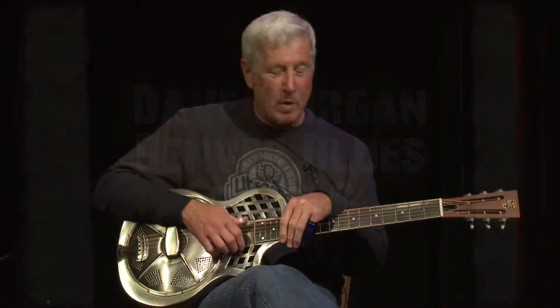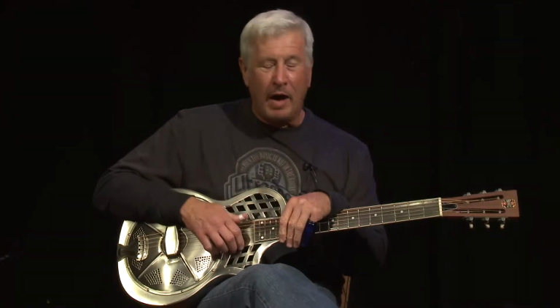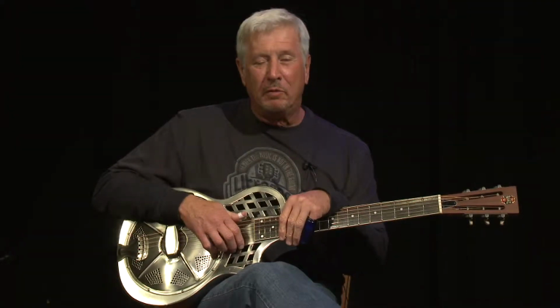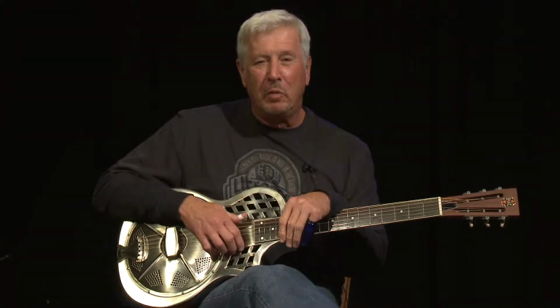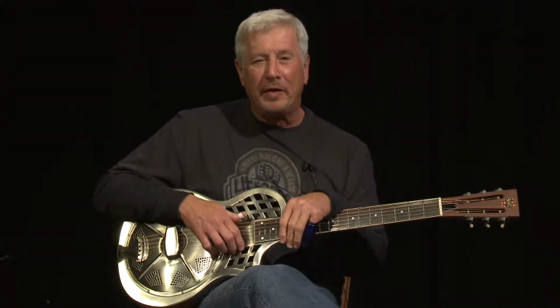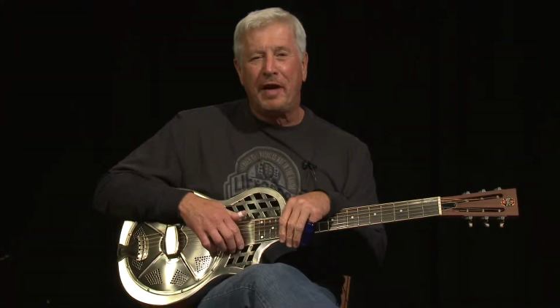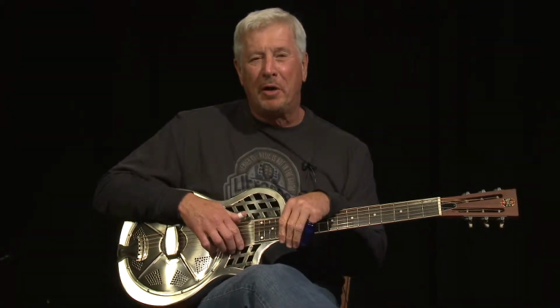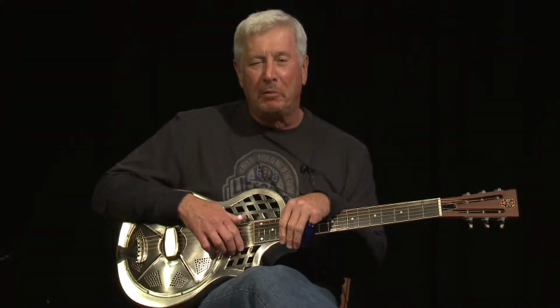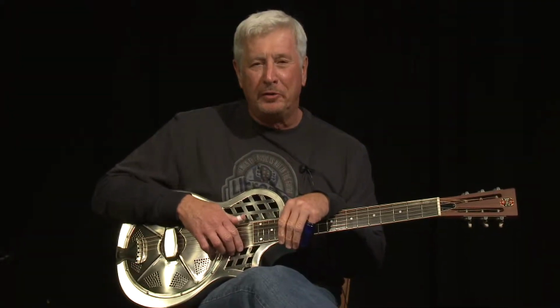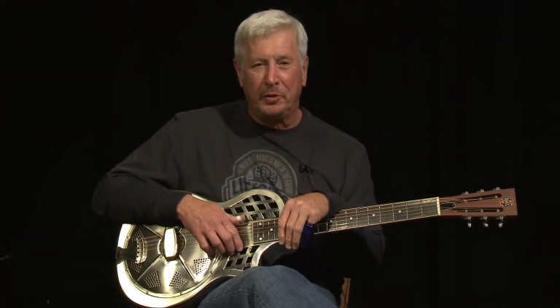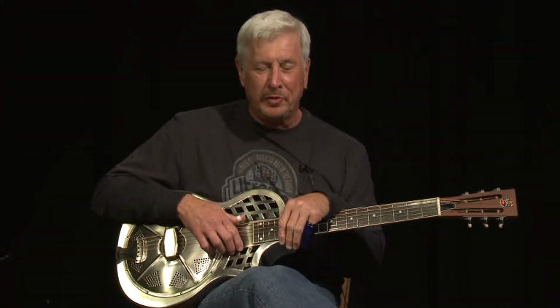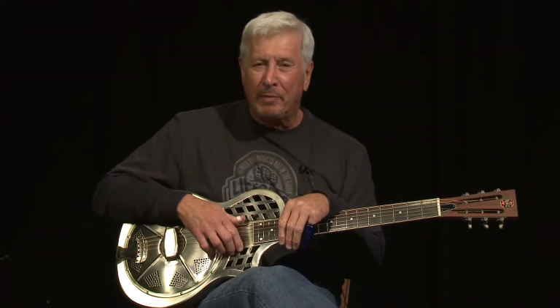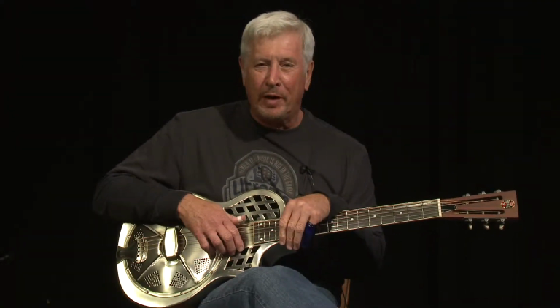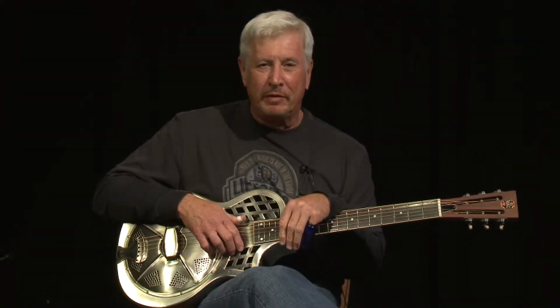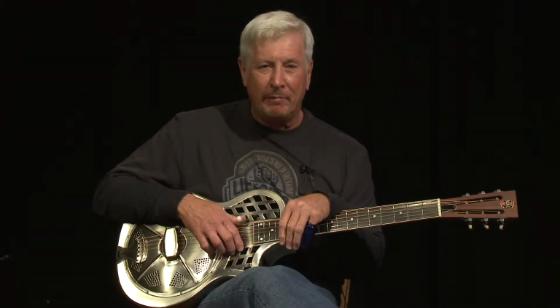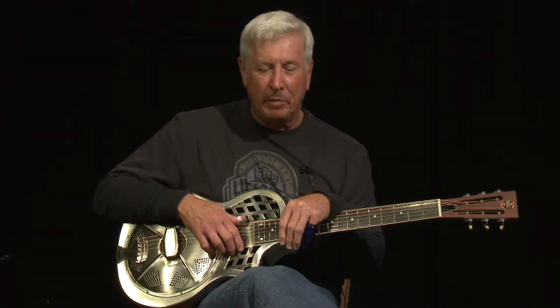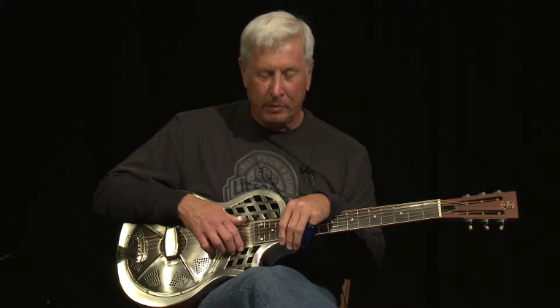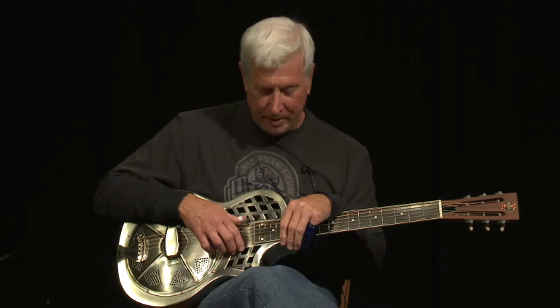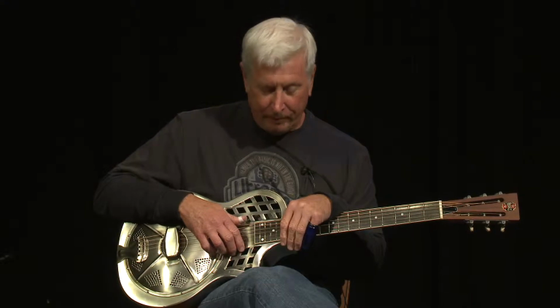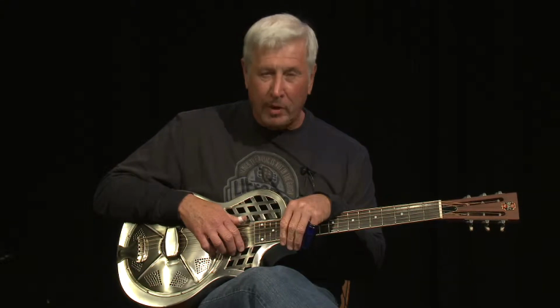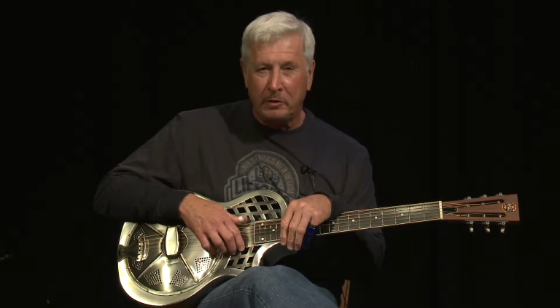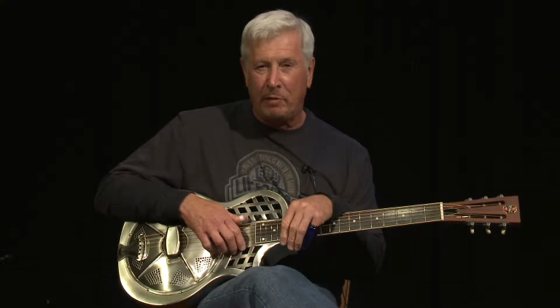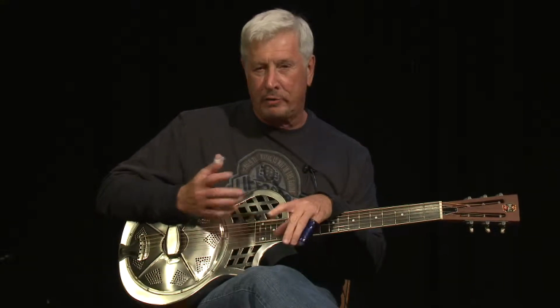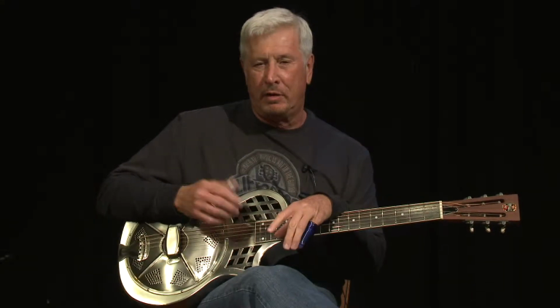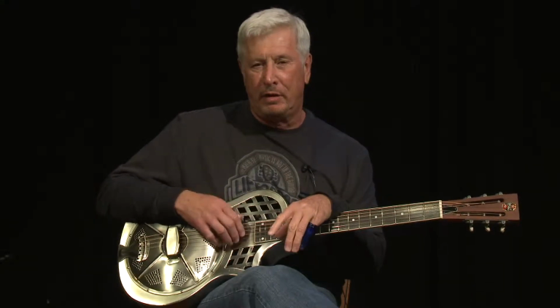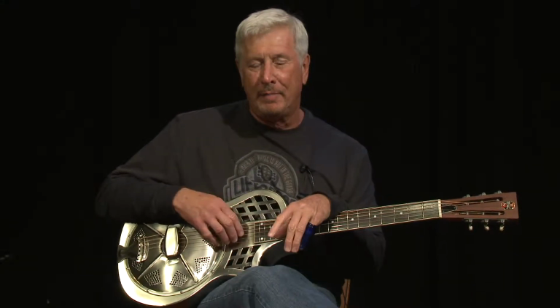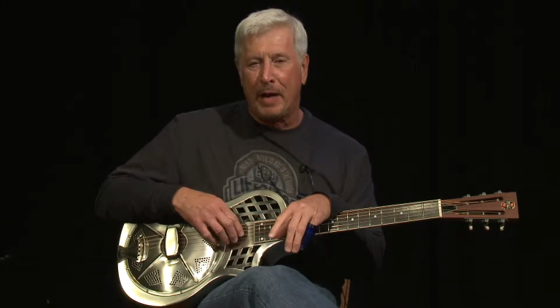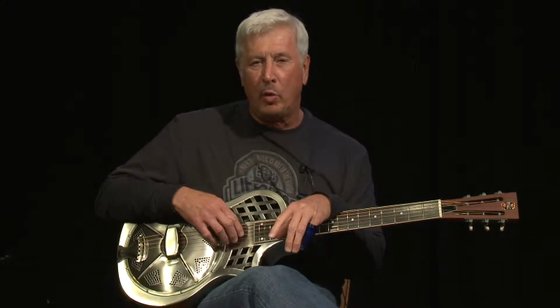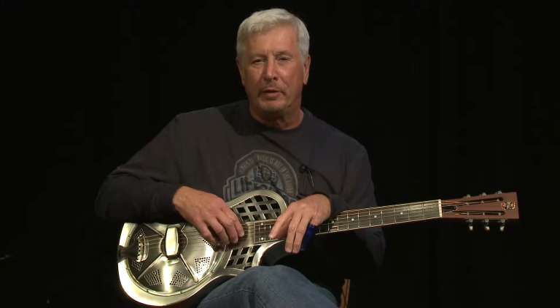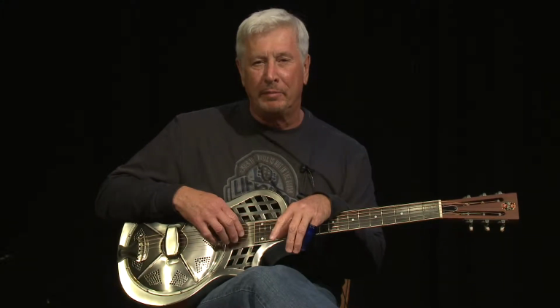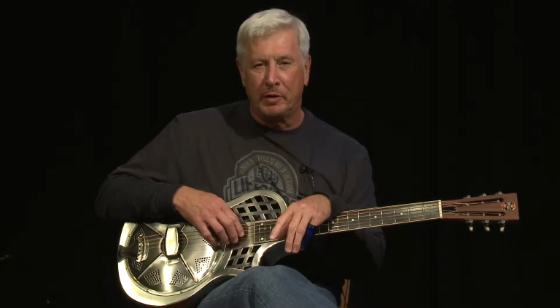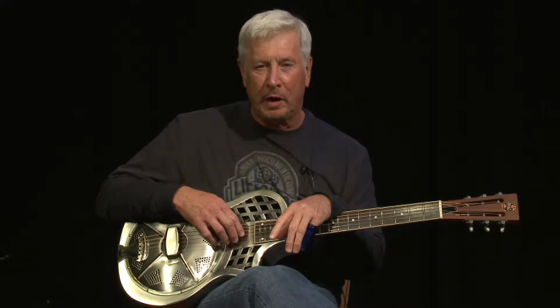So, one last time here I'm going to do Tampa Red's Denver Blues, and before I do that I want to talk a little bit about the equipment that I'm using here.